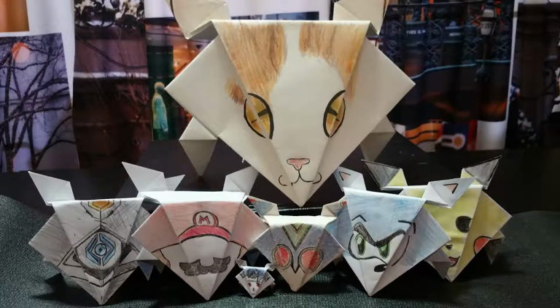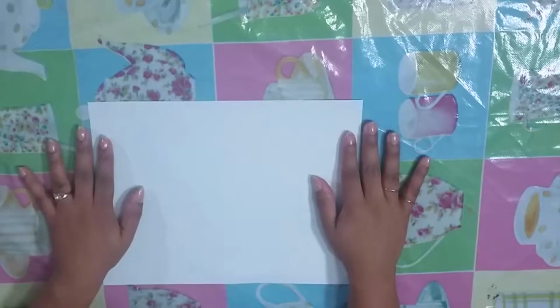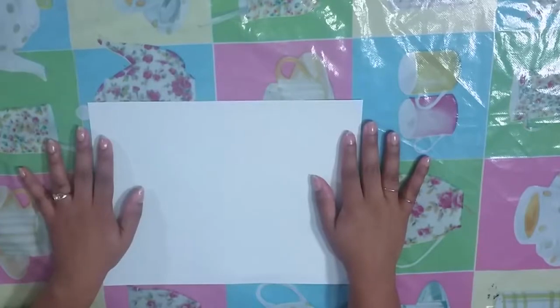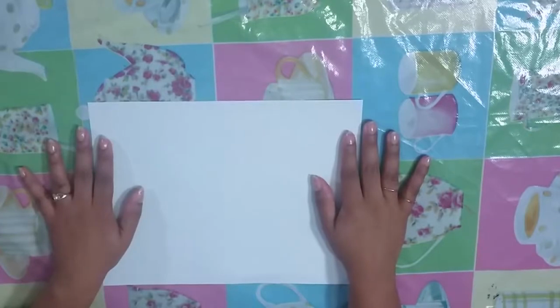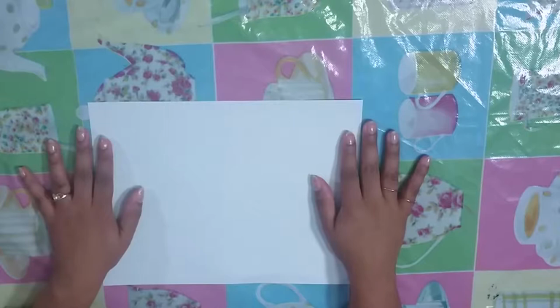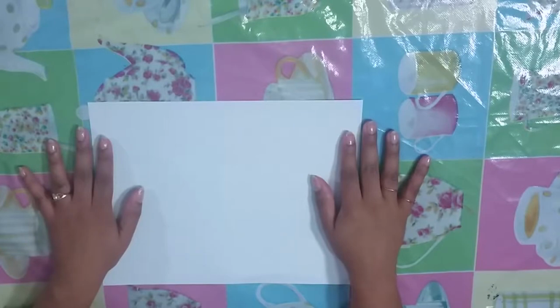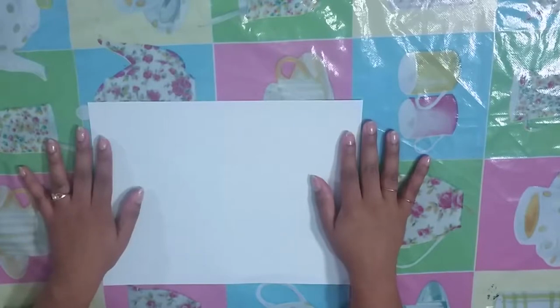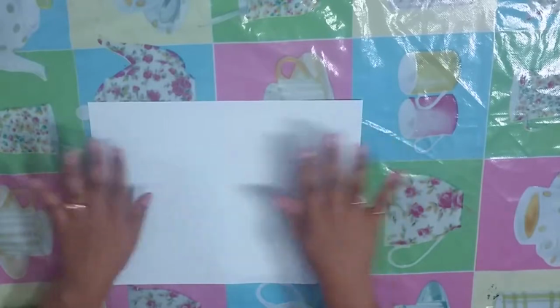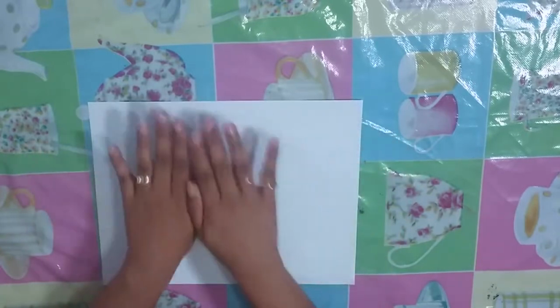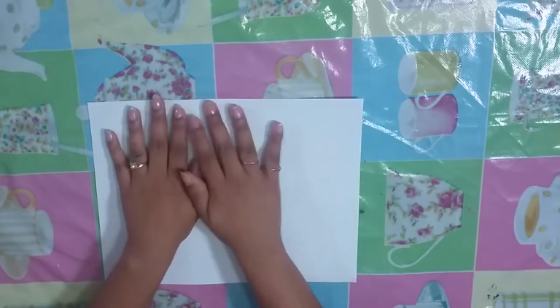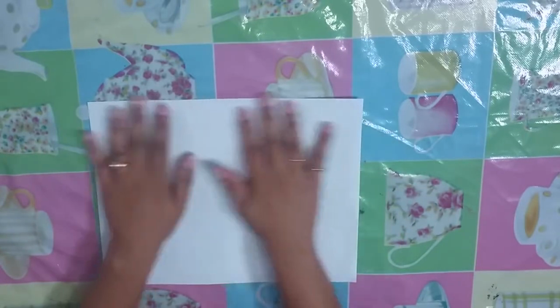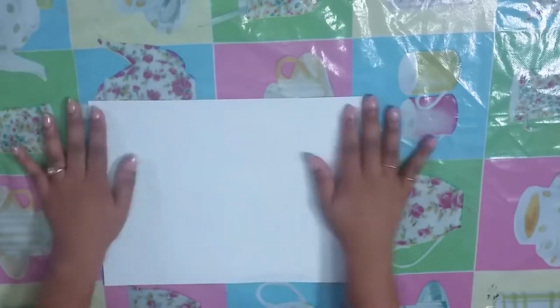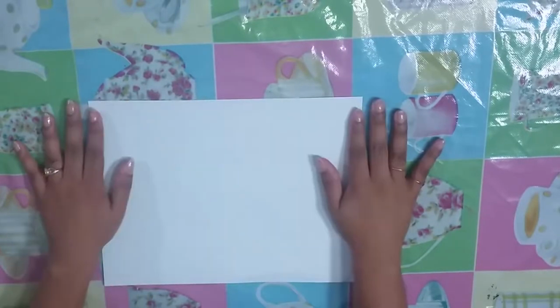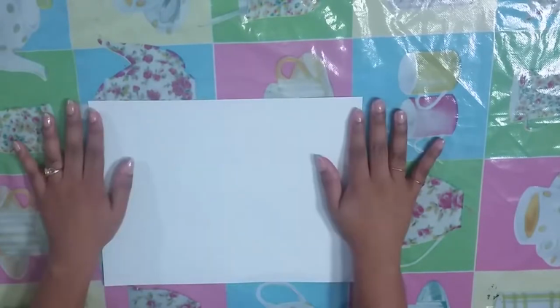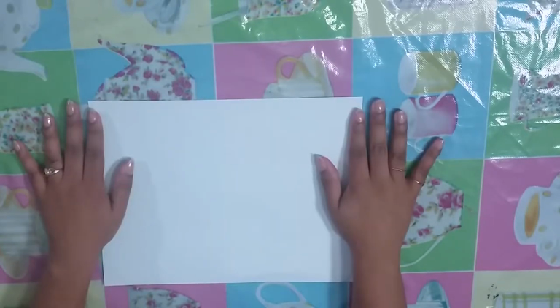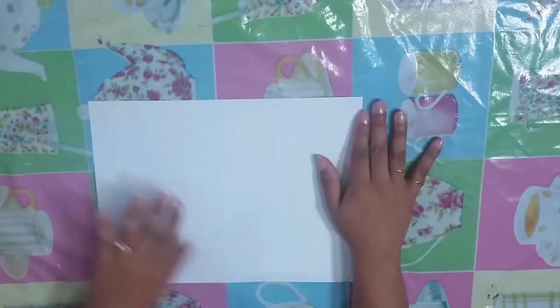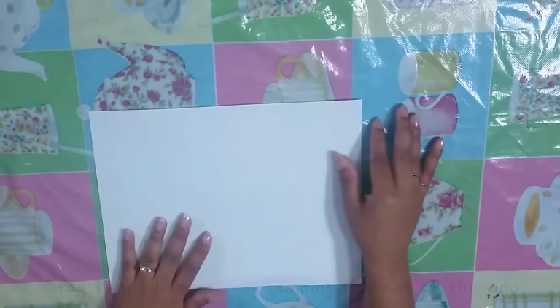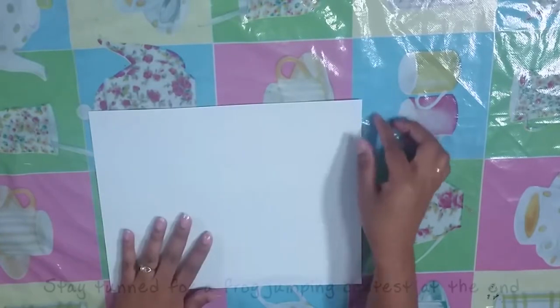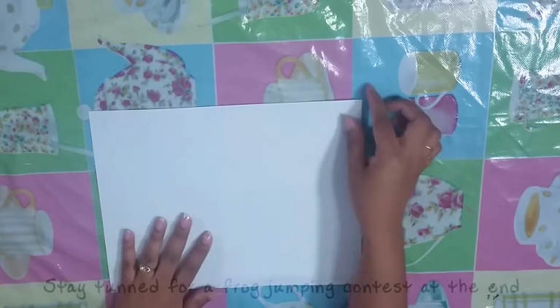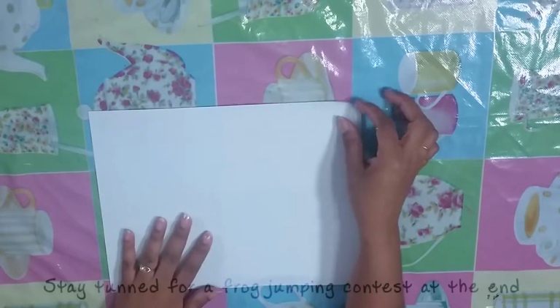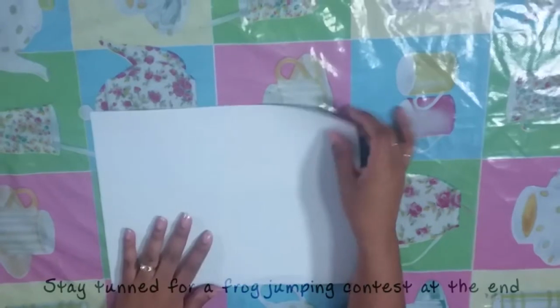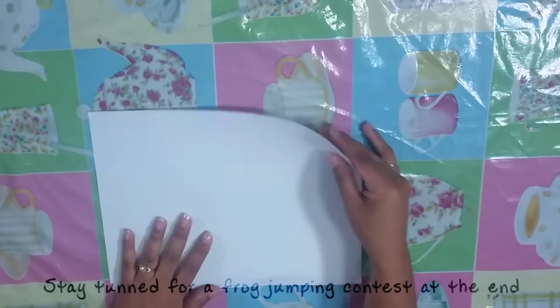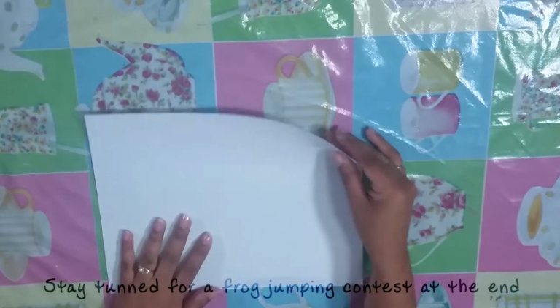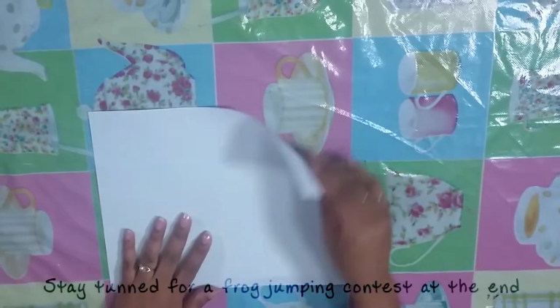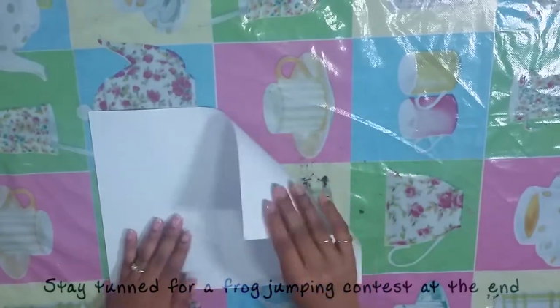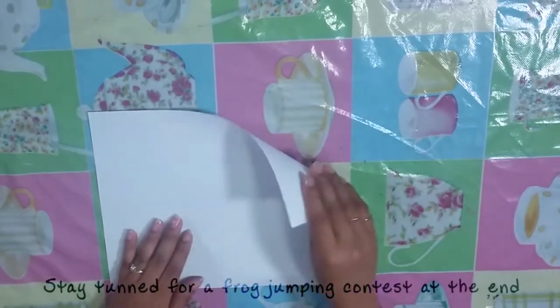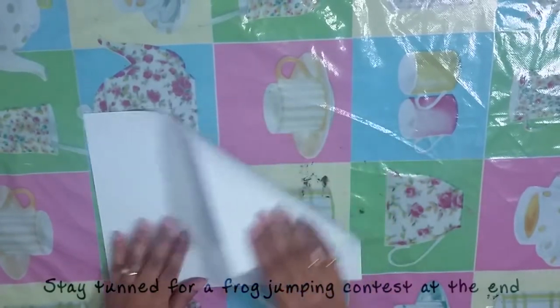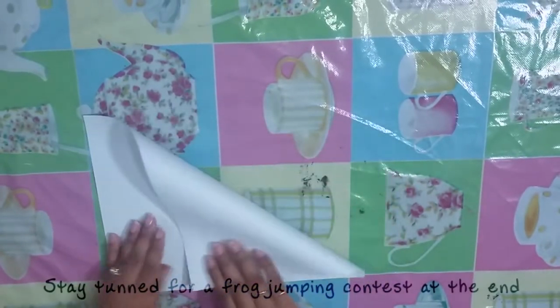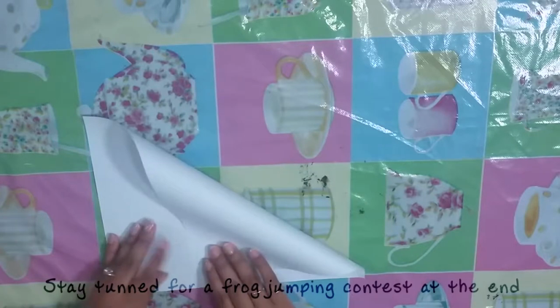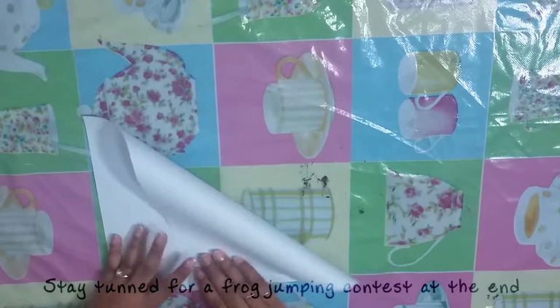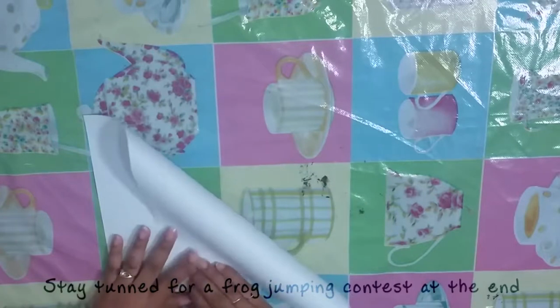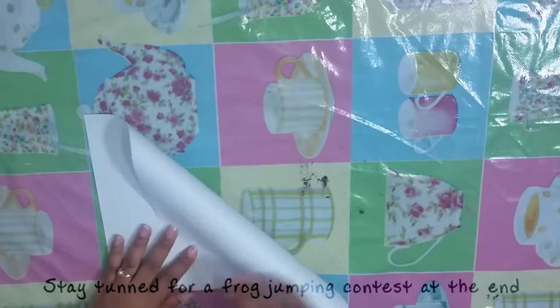To turn it into a square, all you have to do is fold the paper into a 90-degree angle and cut off the excess.